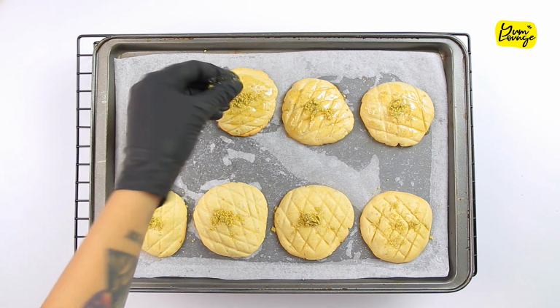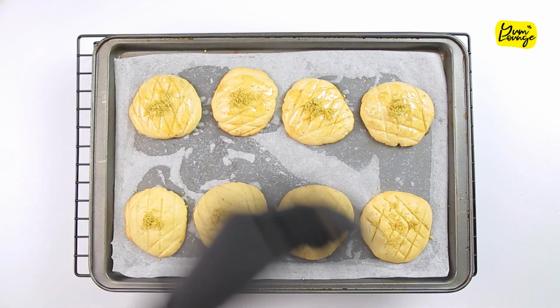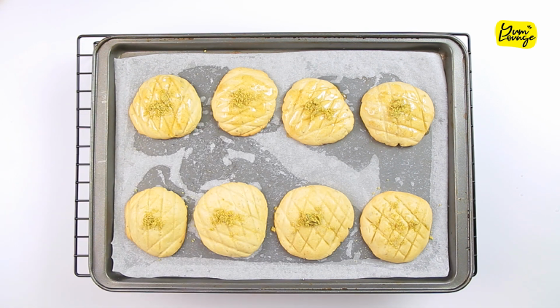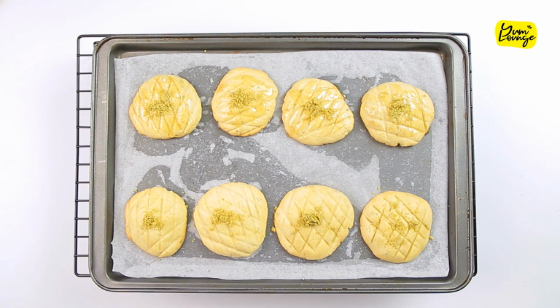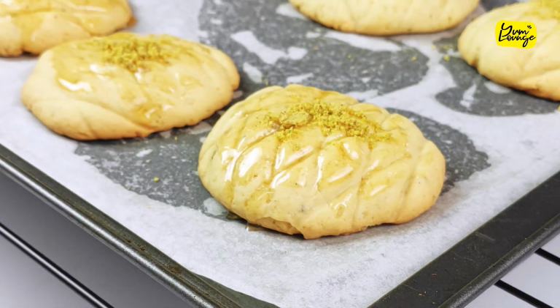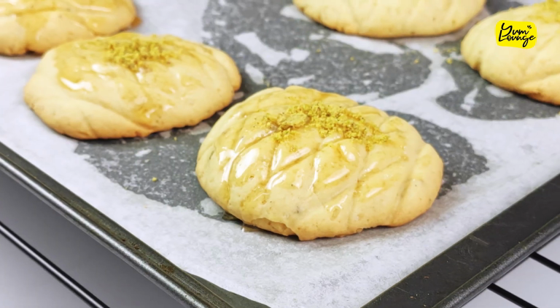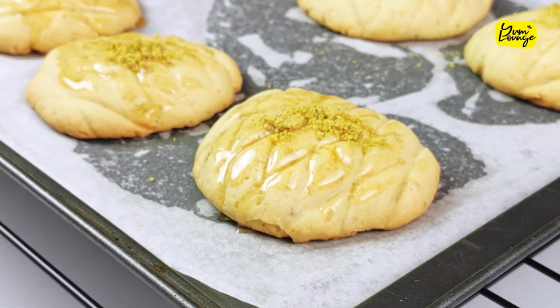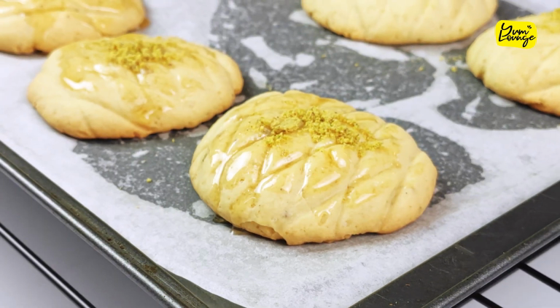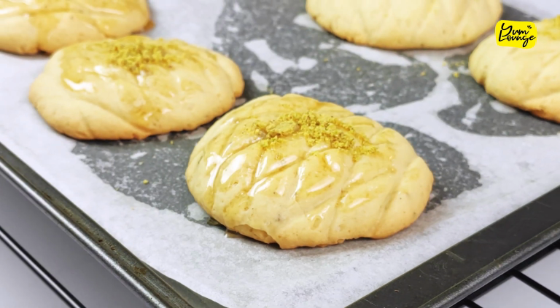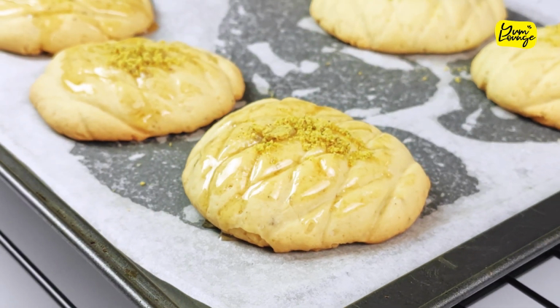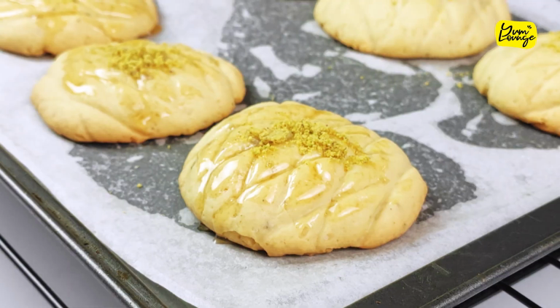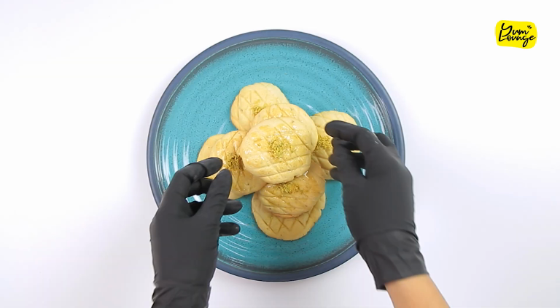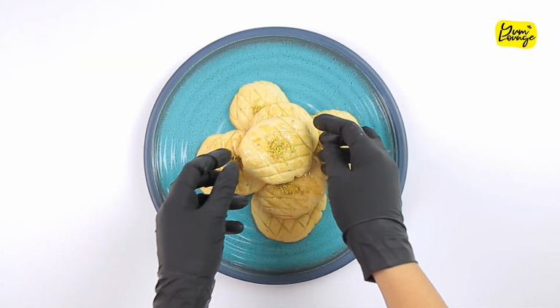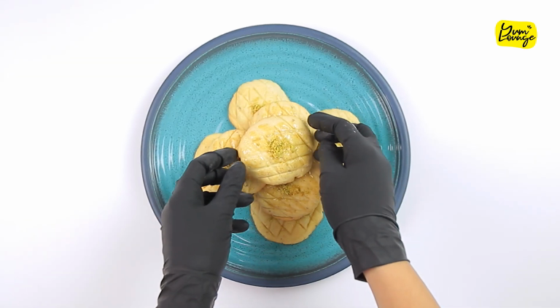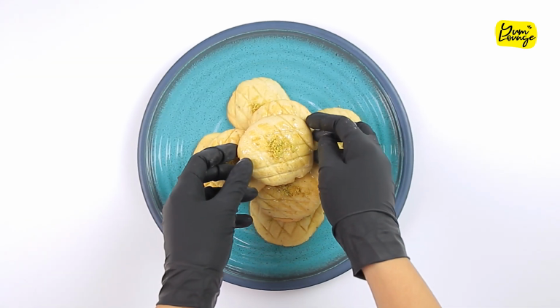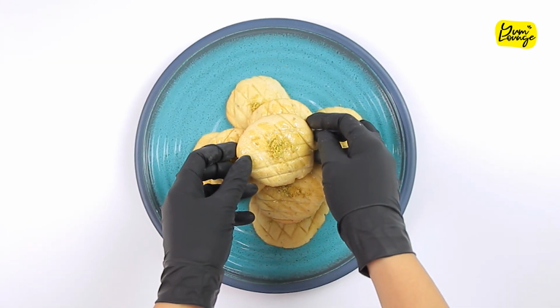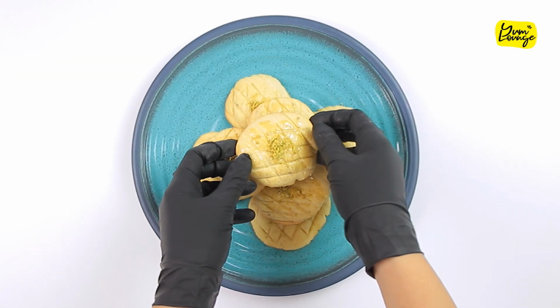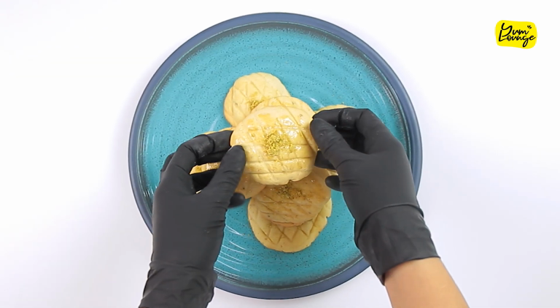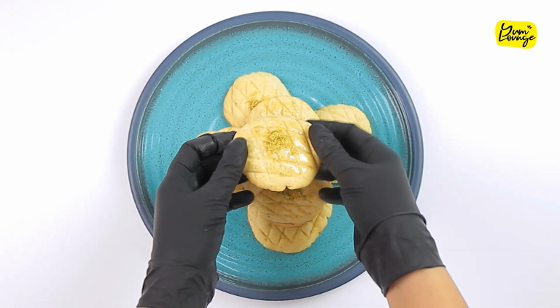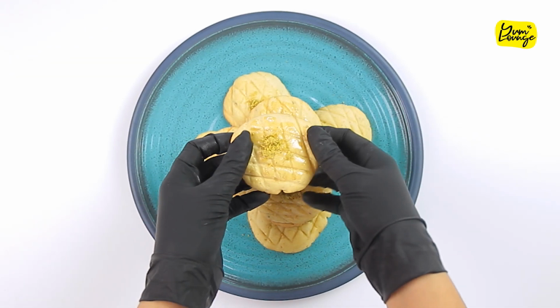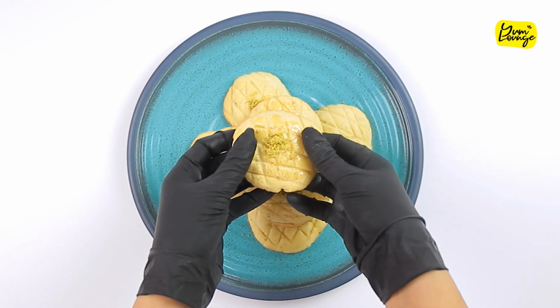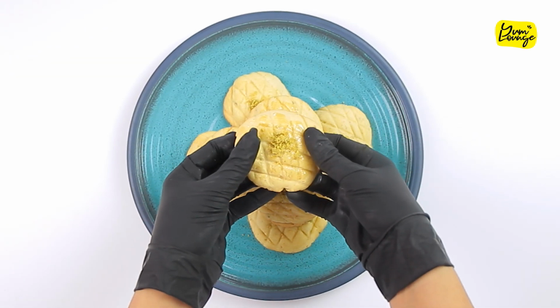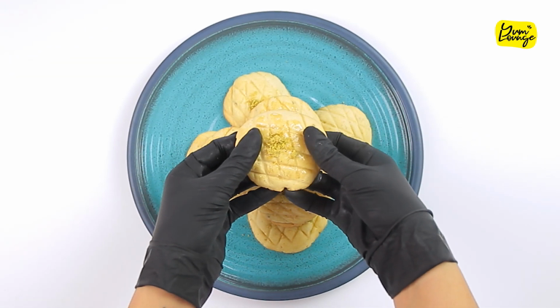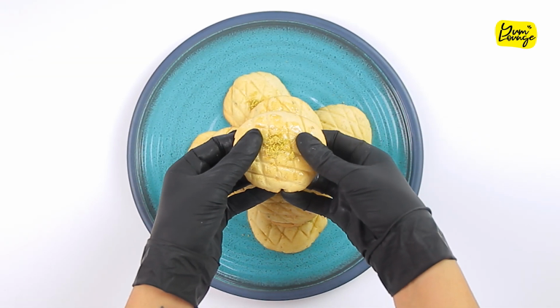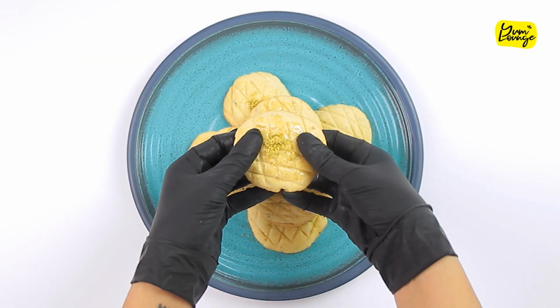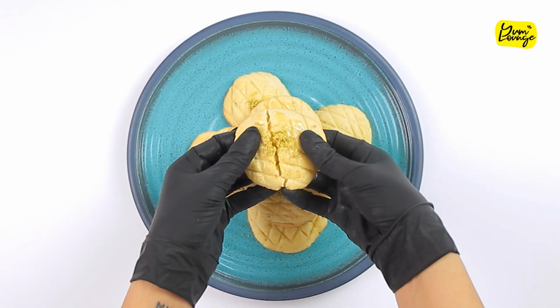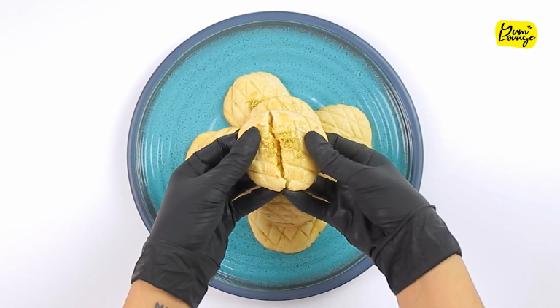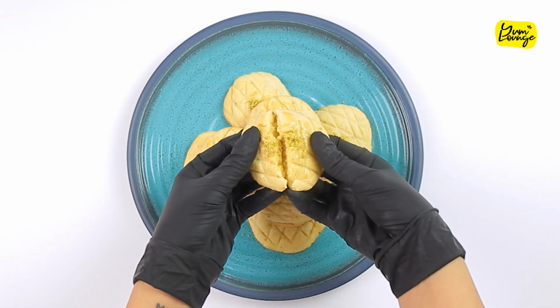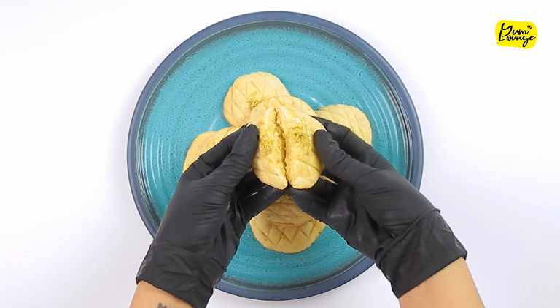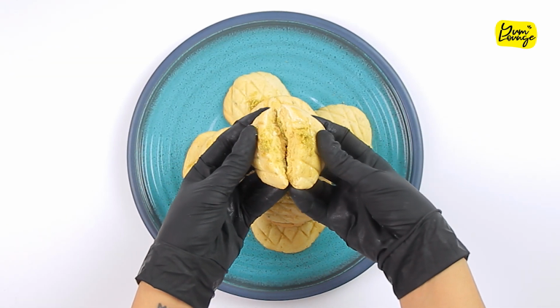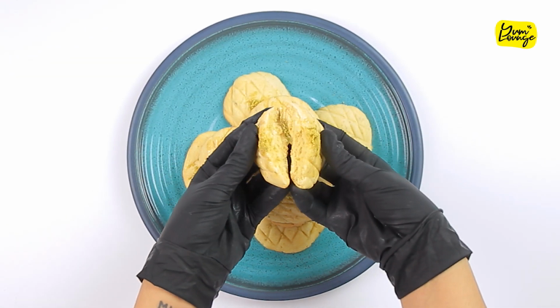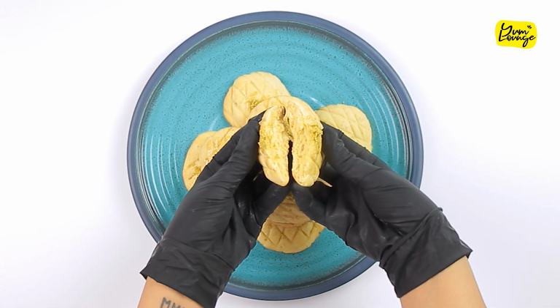Sprinkle some pistachio powder and your cookies are ready to serve. These cookies are mostly served on occasions like Eid or Ramadan, but they are also perfect to go with your everyday tea or coffee. Enjoy.